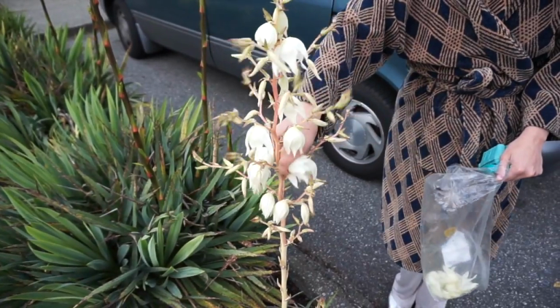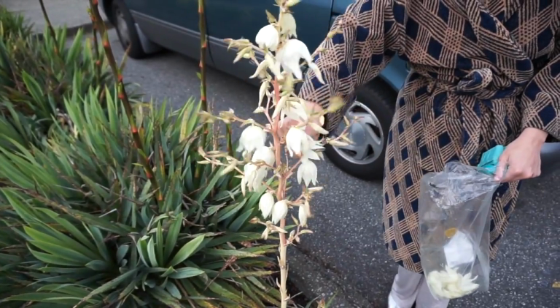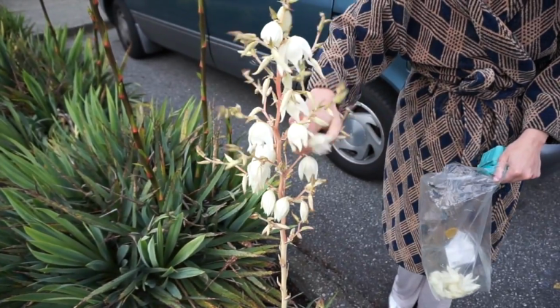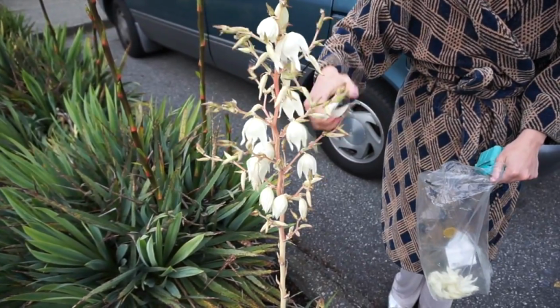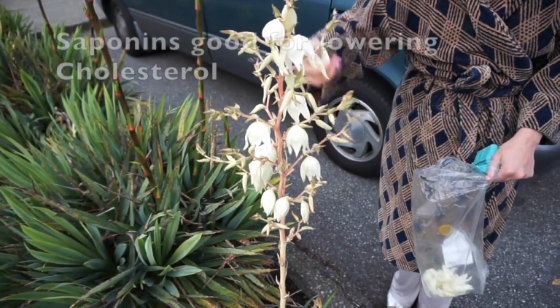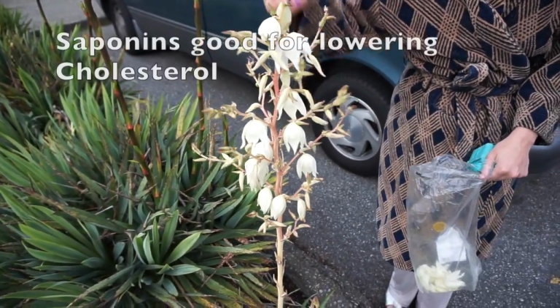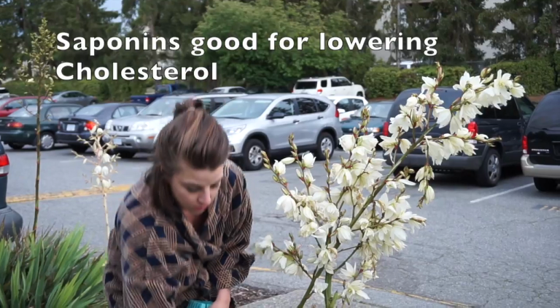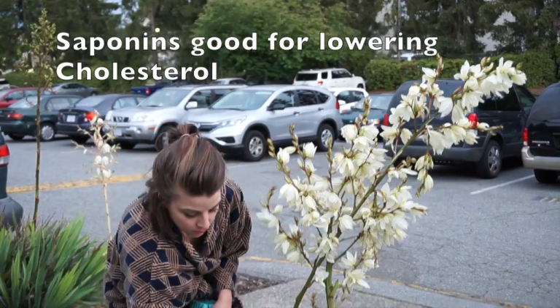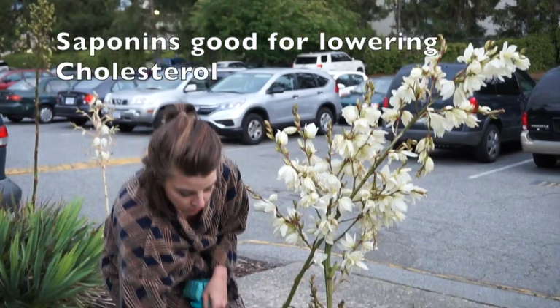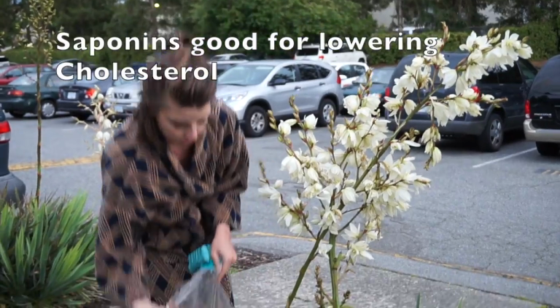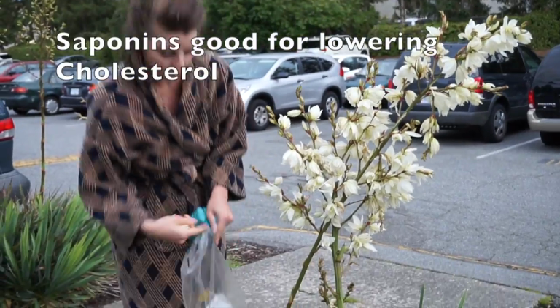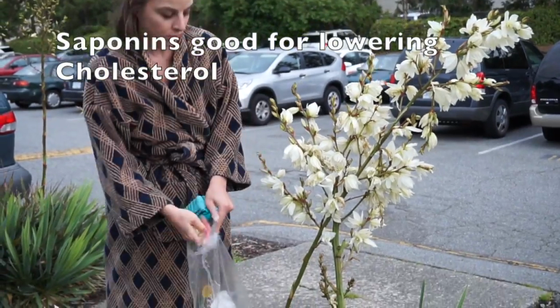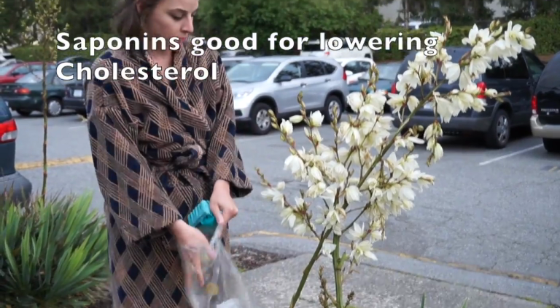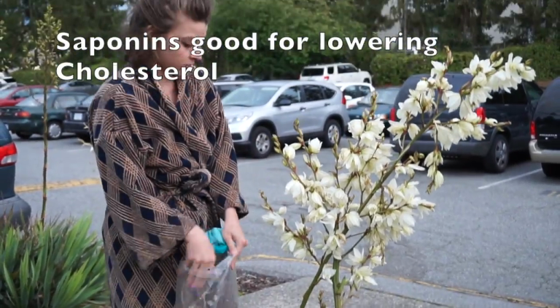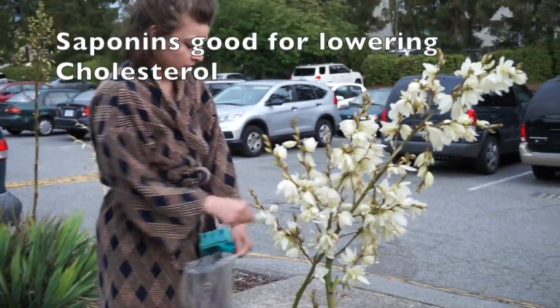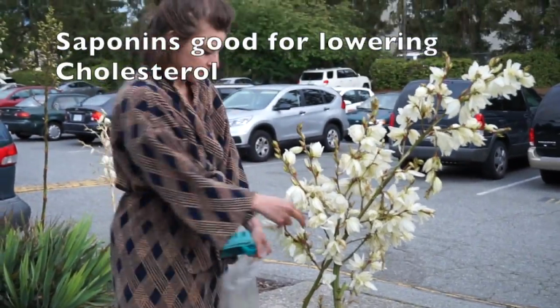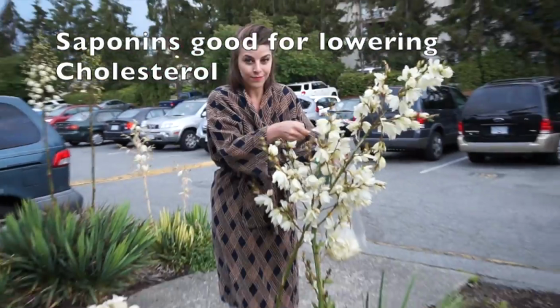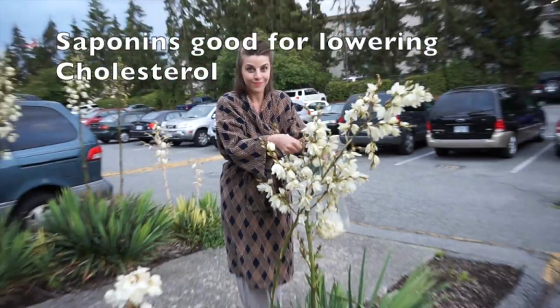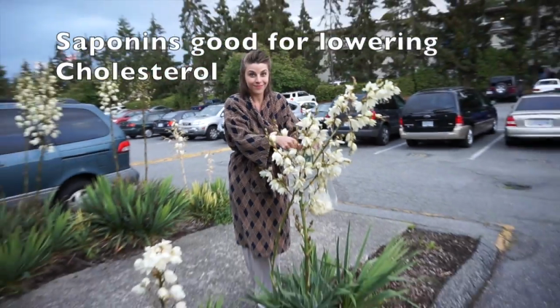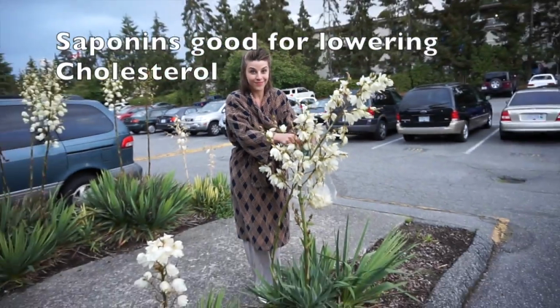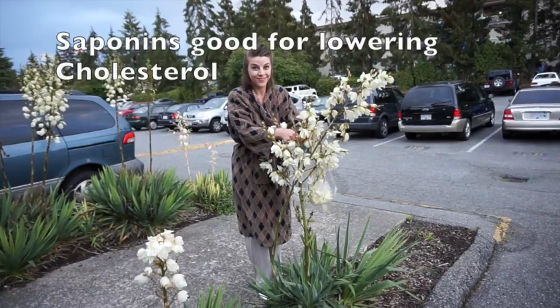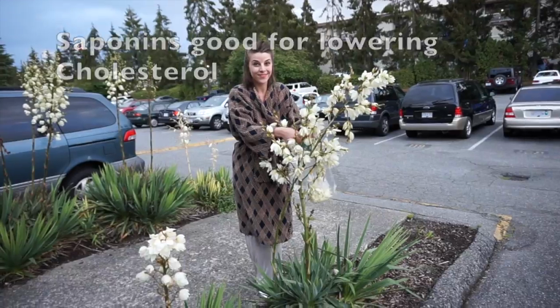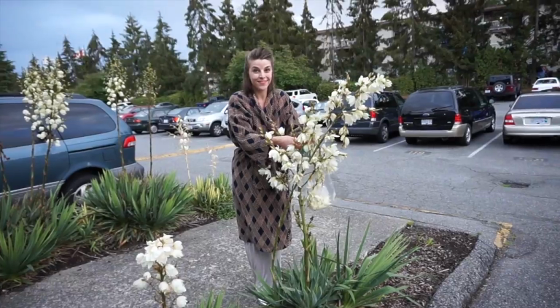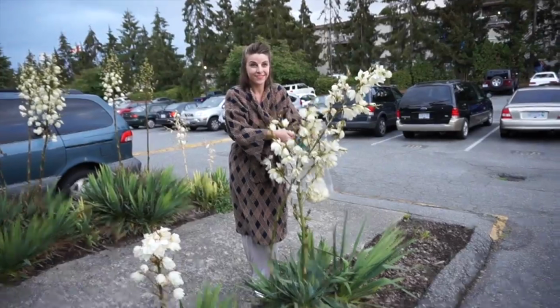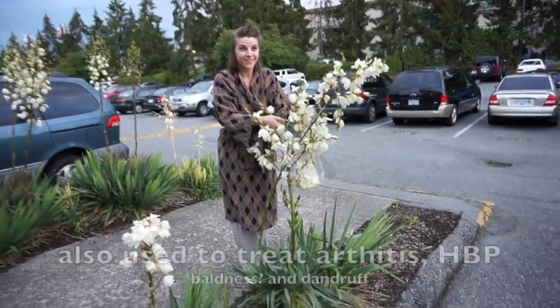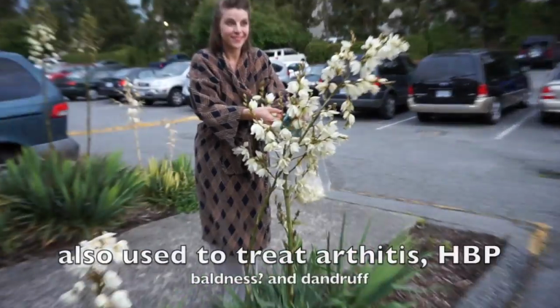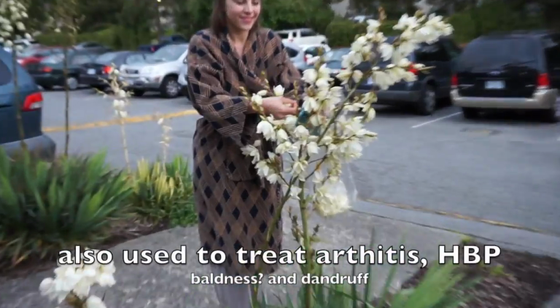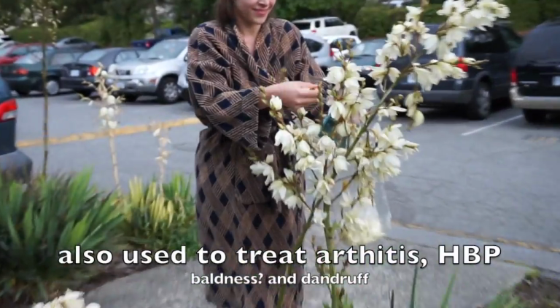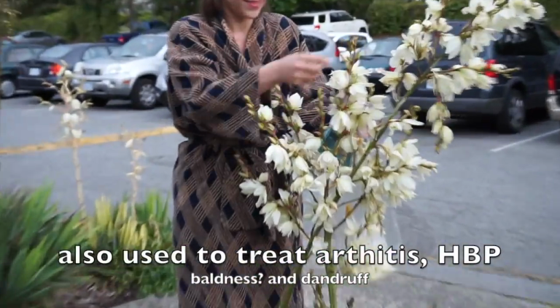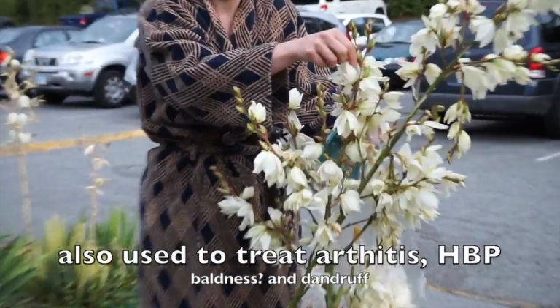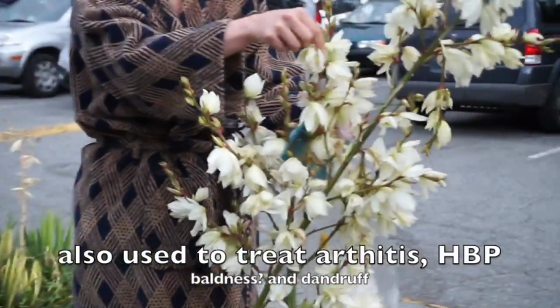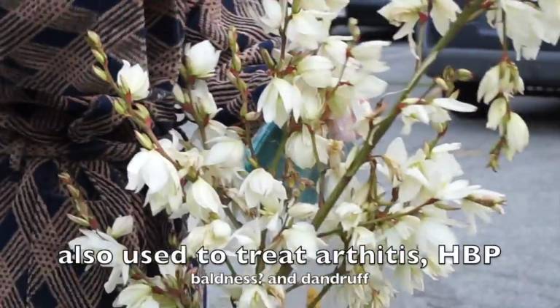The saponins are where the majority of the medicinal benefits of the plant are. They're good at lowering cholesterol and treating many other ailments.